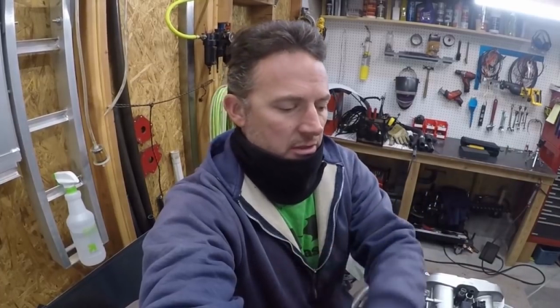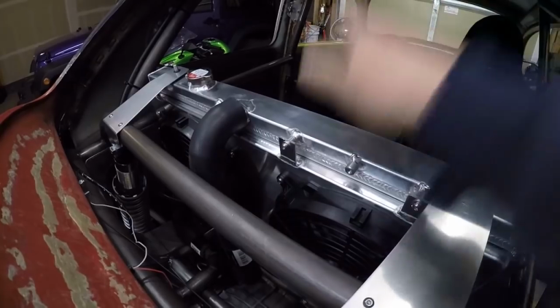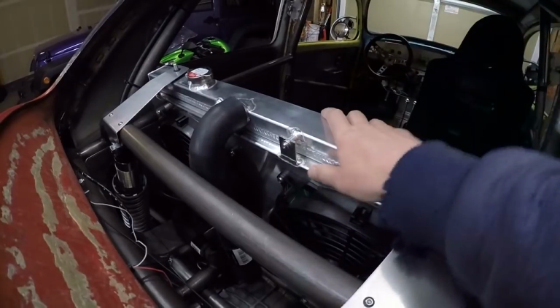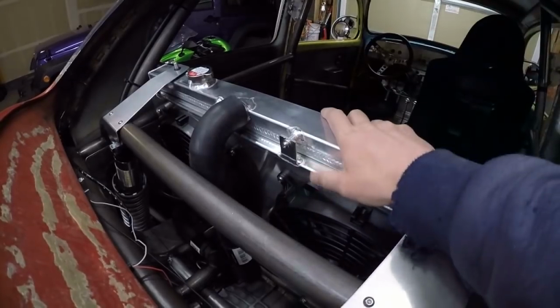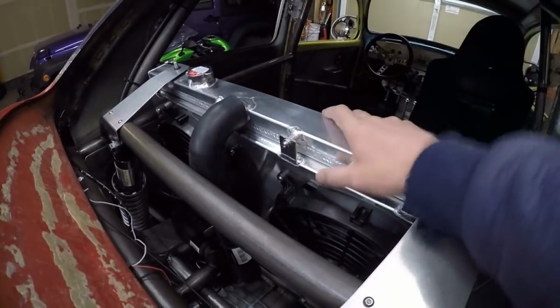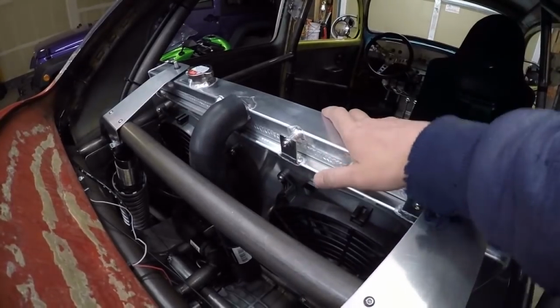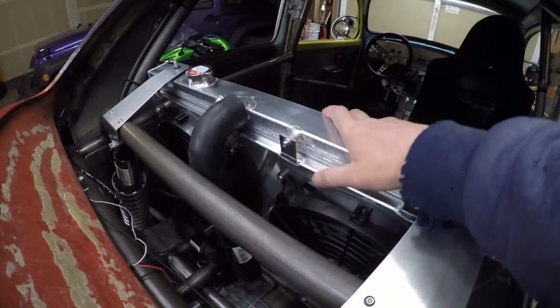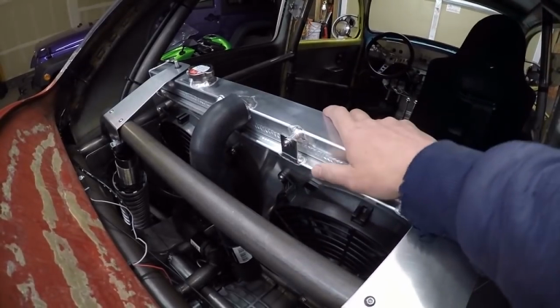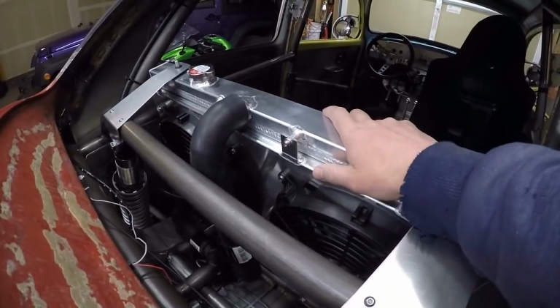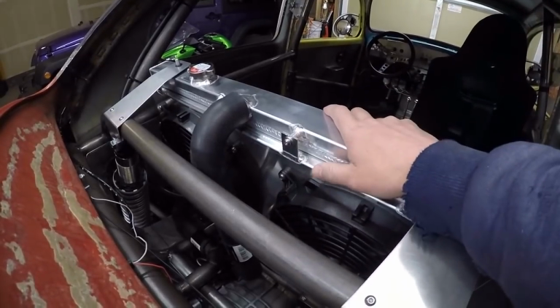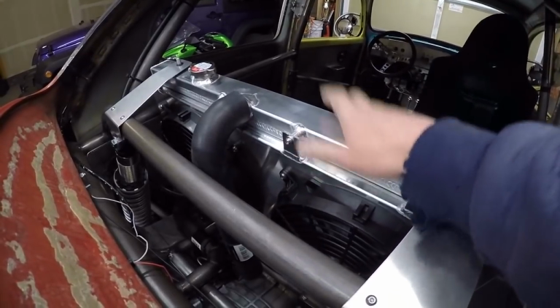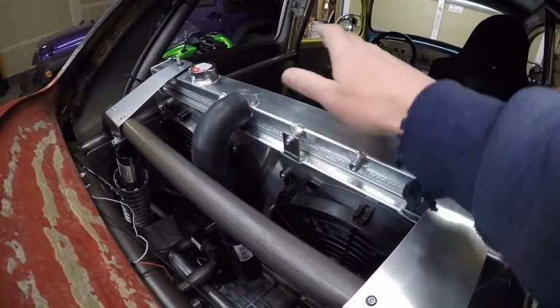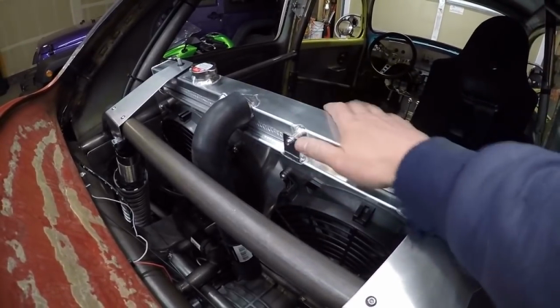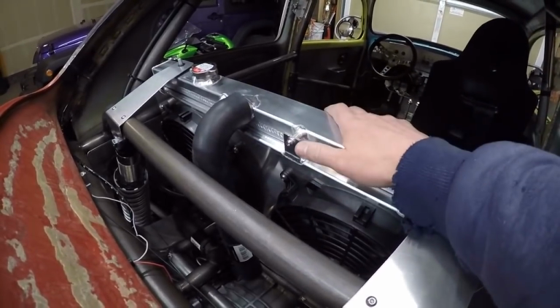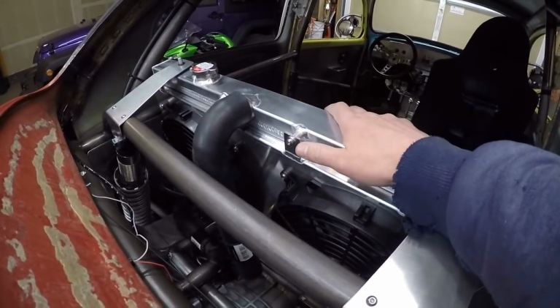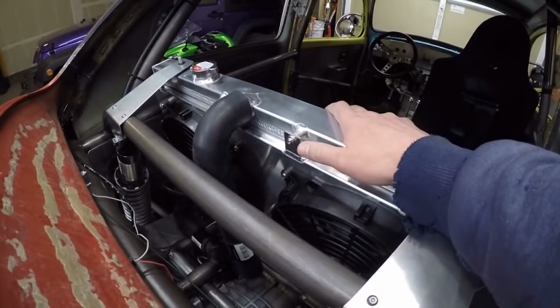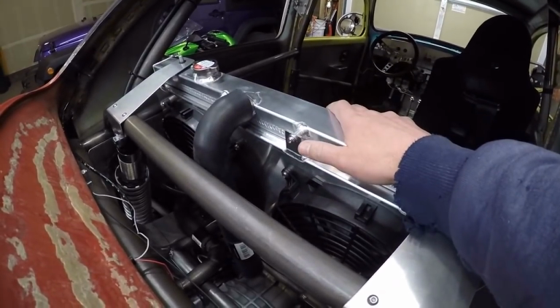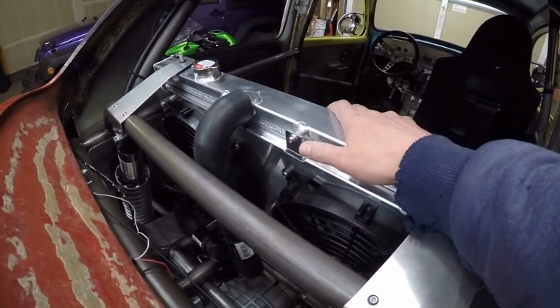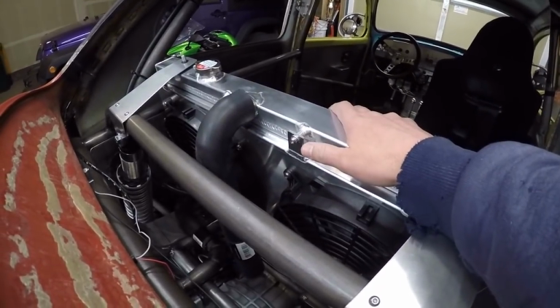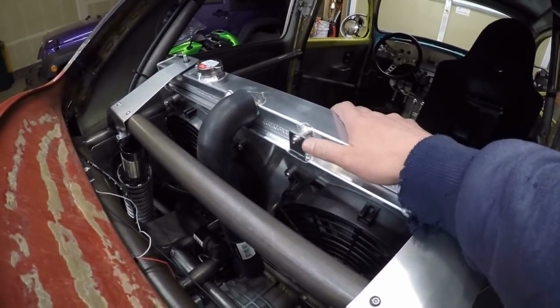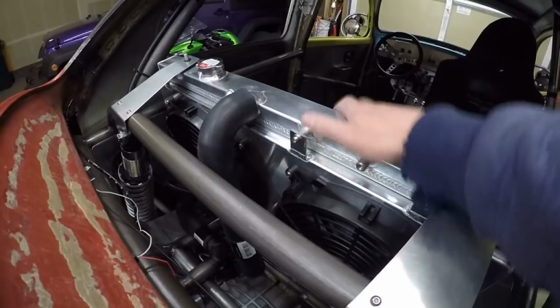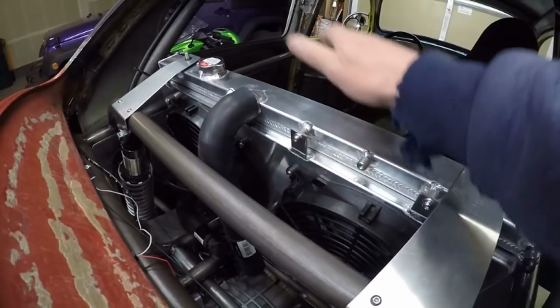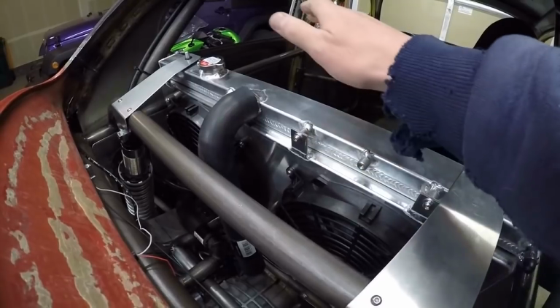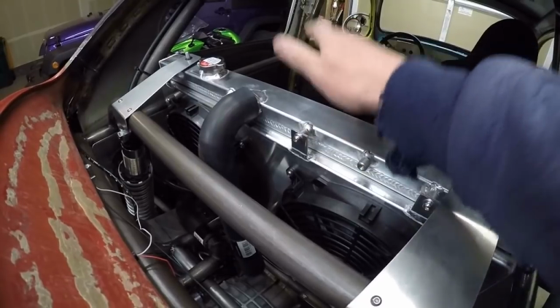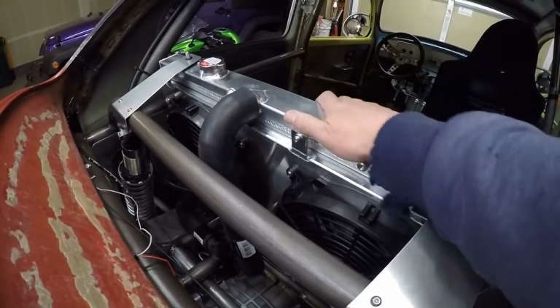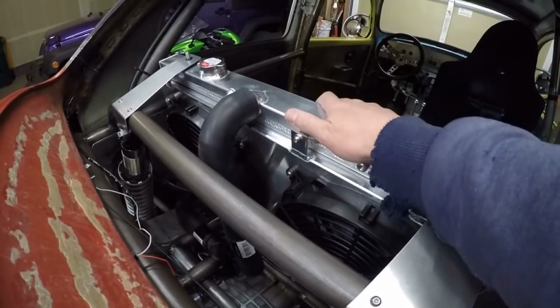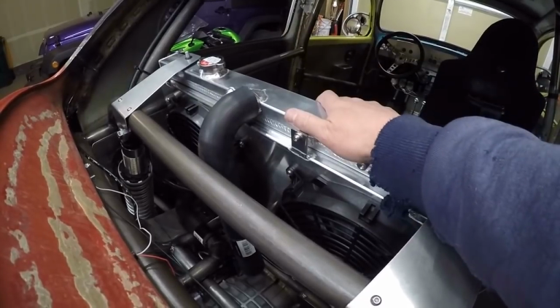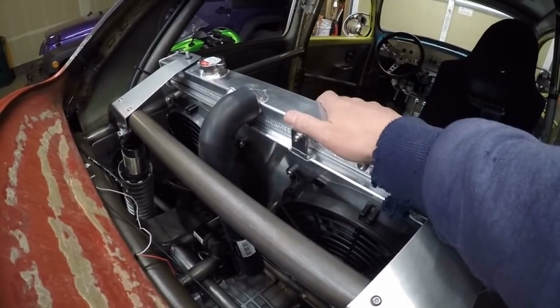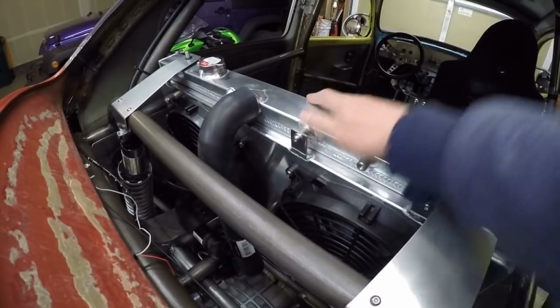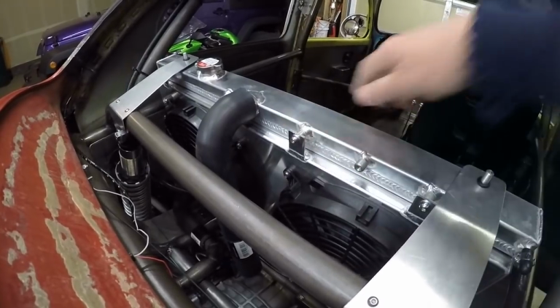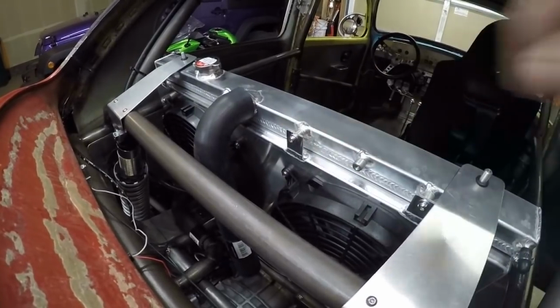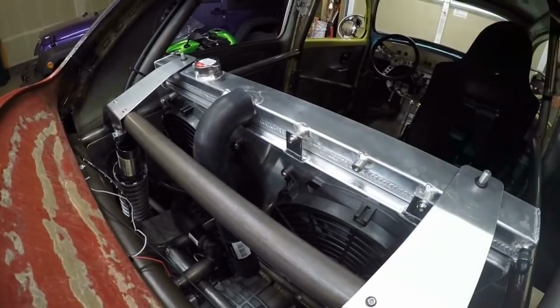So I ended up going that way because I felt like it gives me a little more flexibility as far as local parts. The radiator I did get is meant for a Subaru WRX, but it's an aluminum aftermarket radiator.